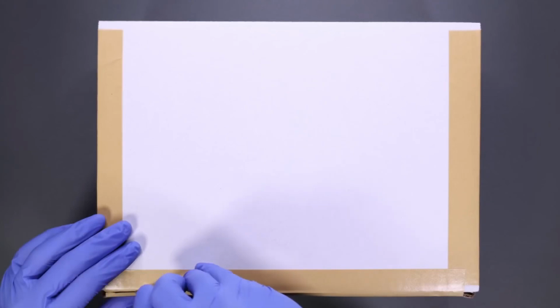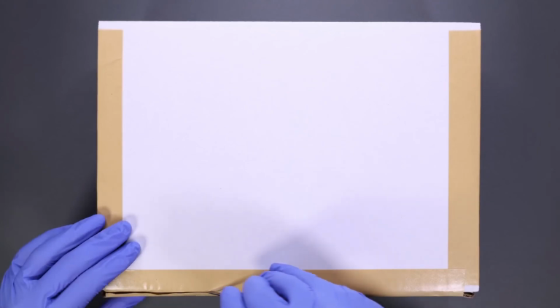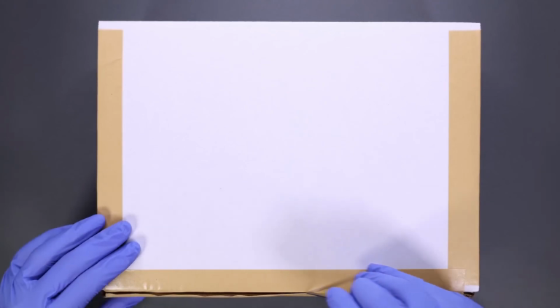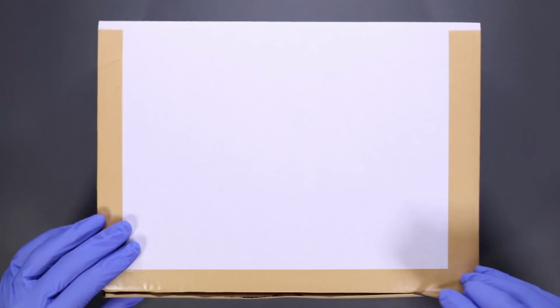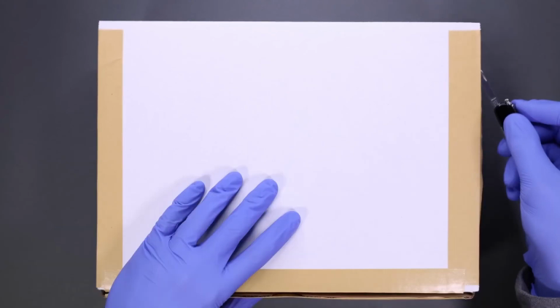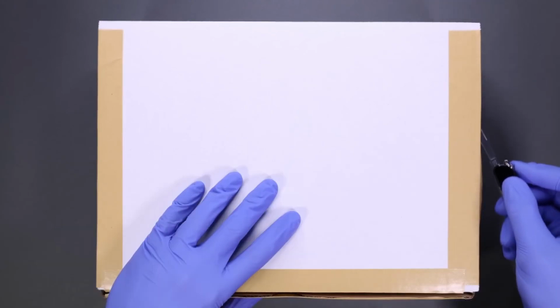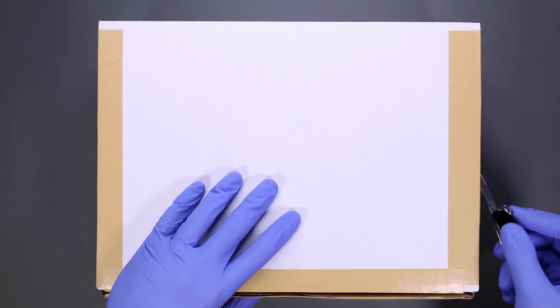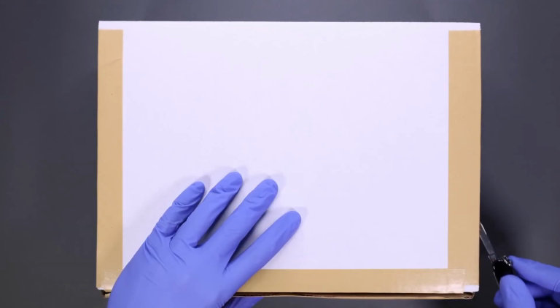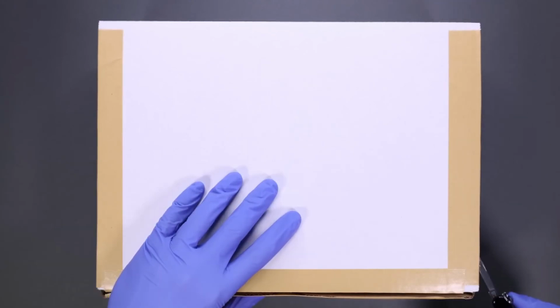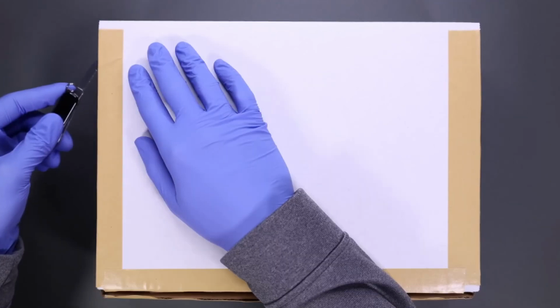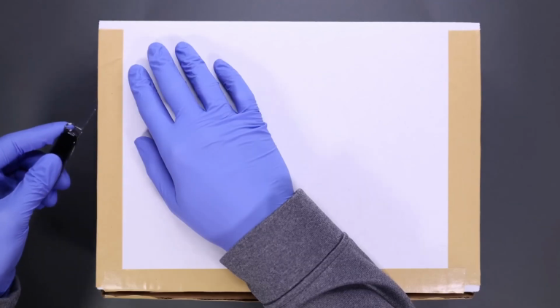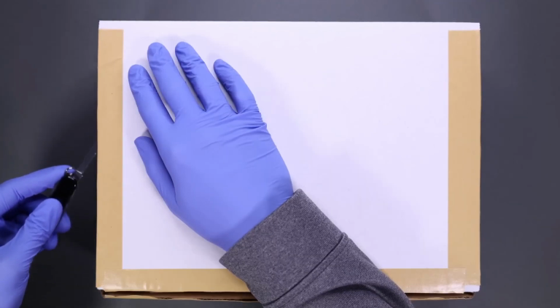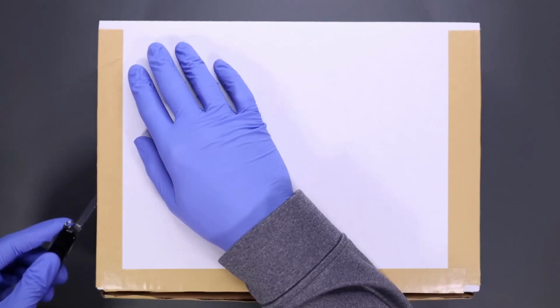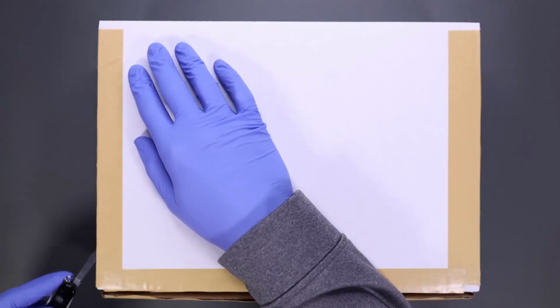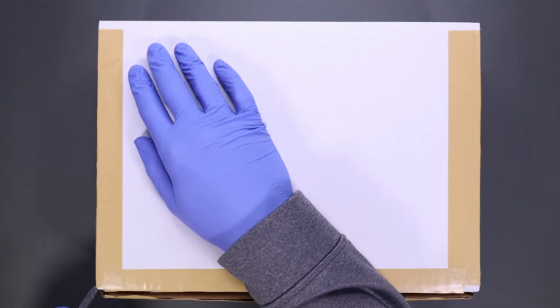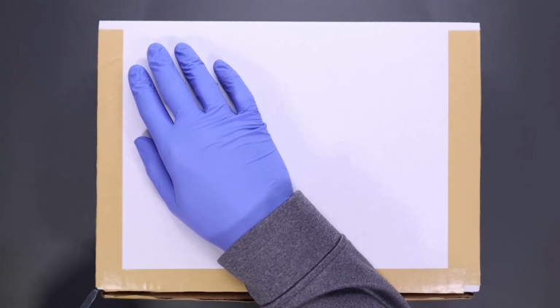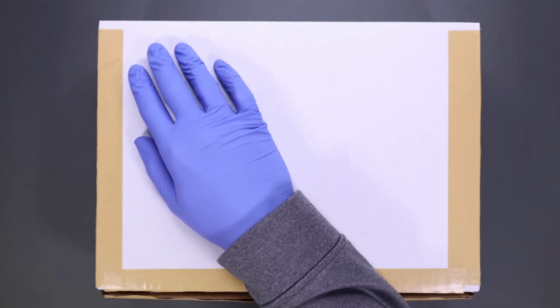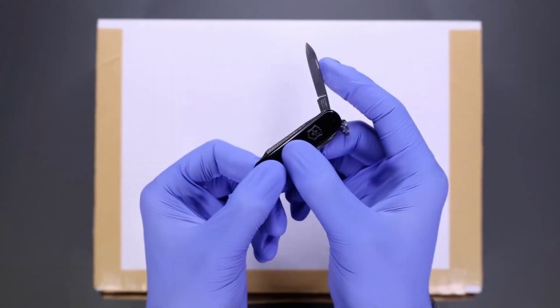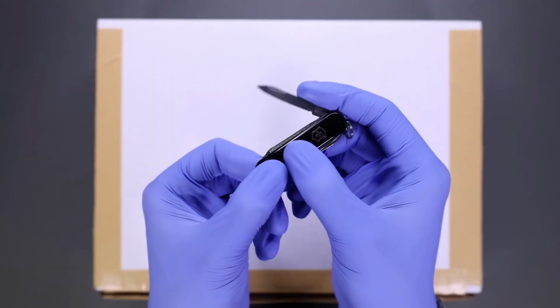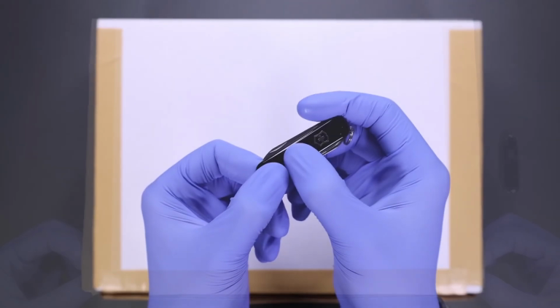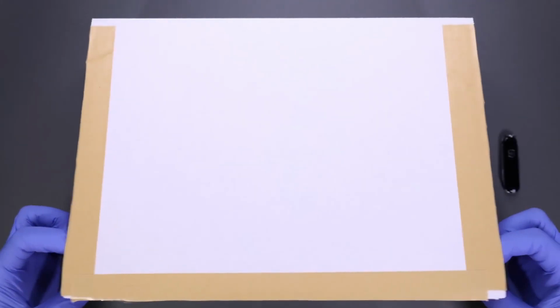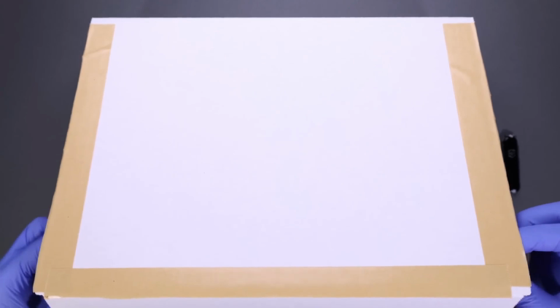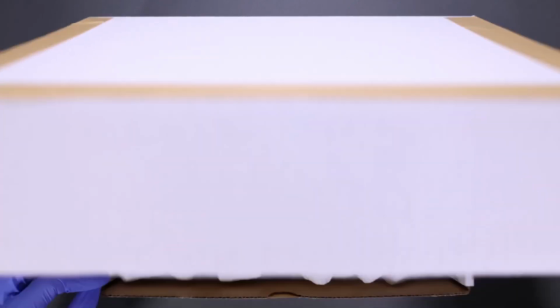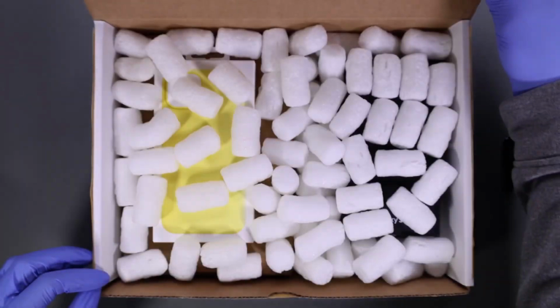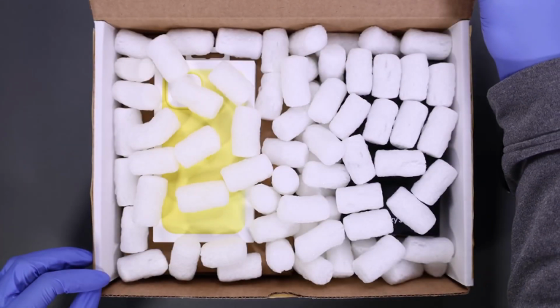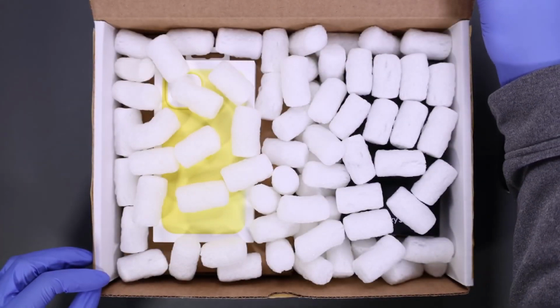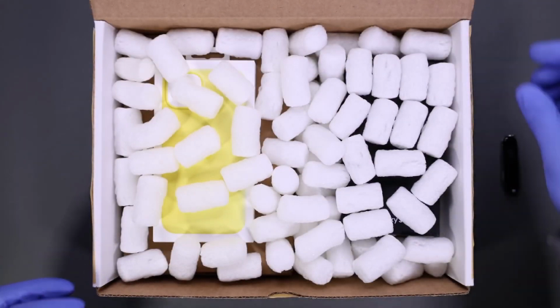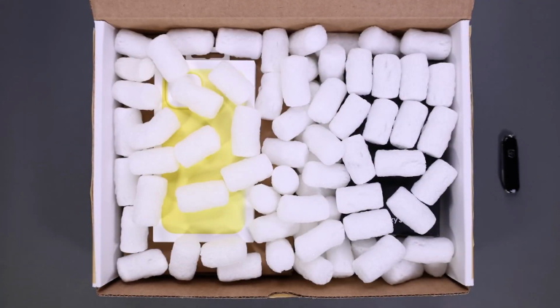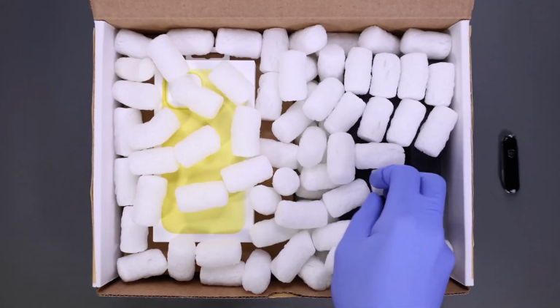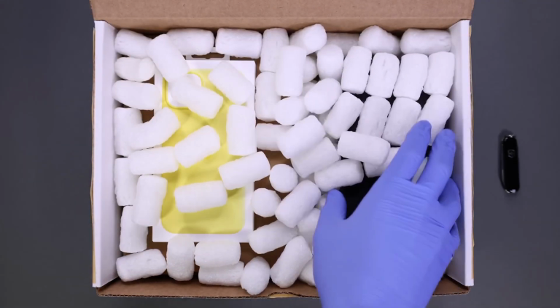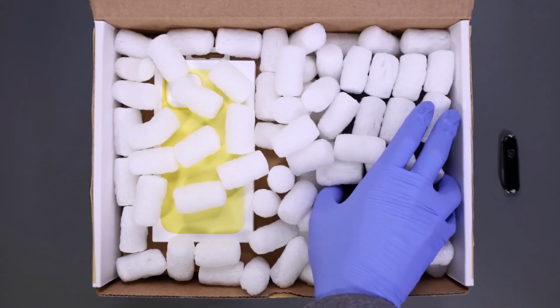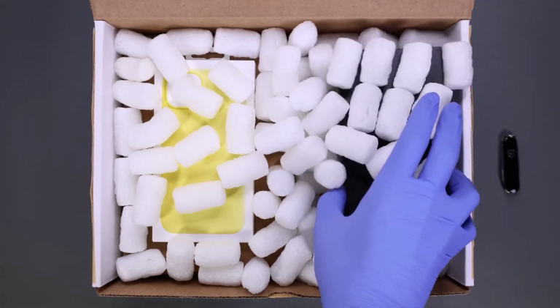Hey guys, today we are going to unbox iPhone 14 Plus Yellow and Samsung Galaxy S23.